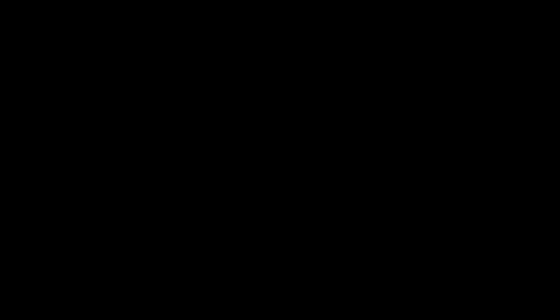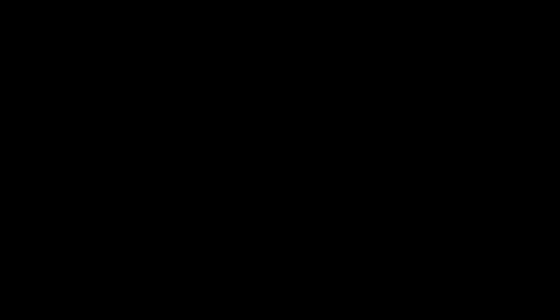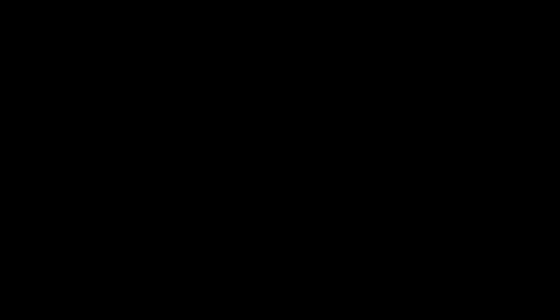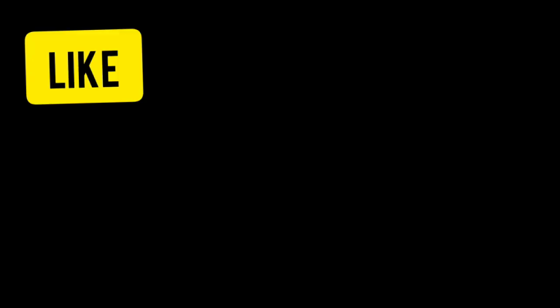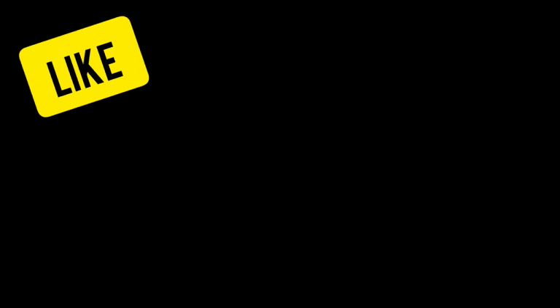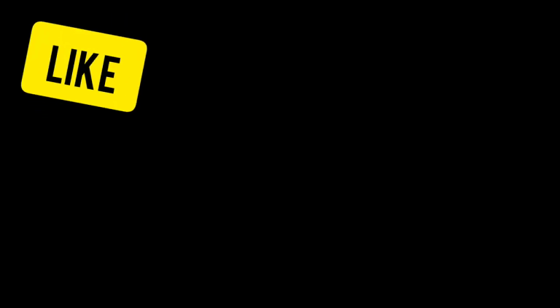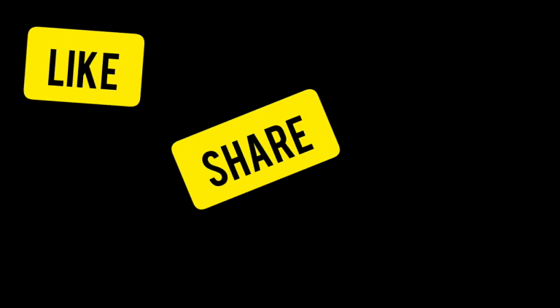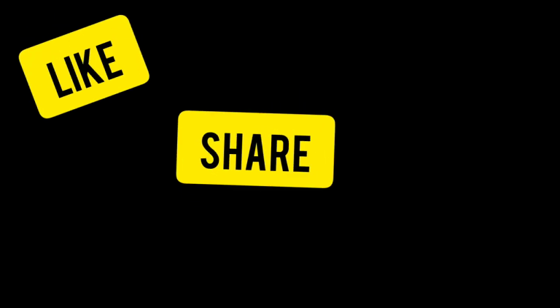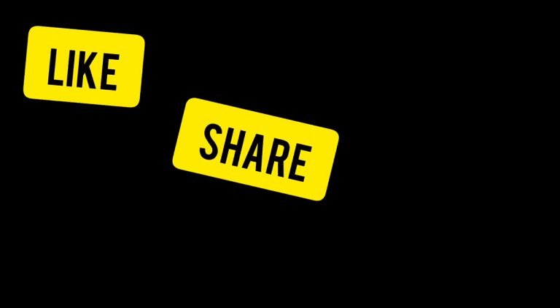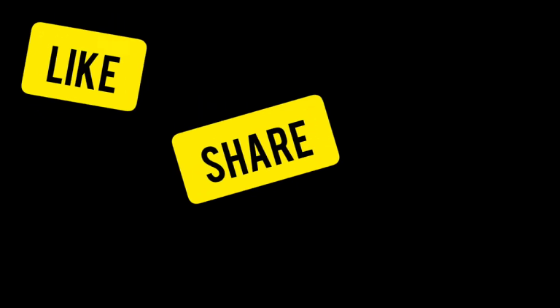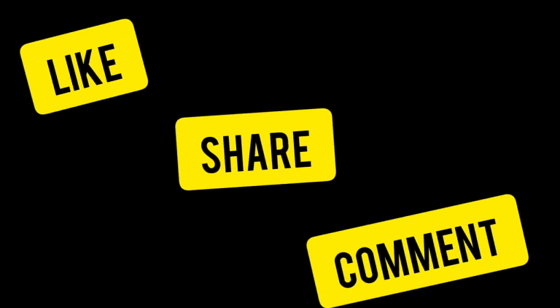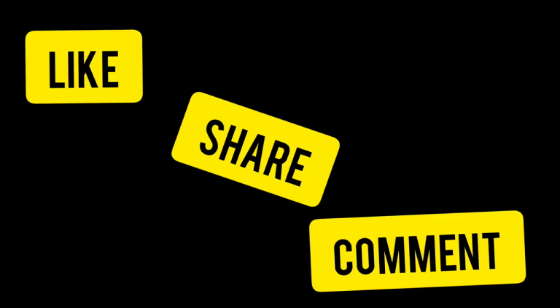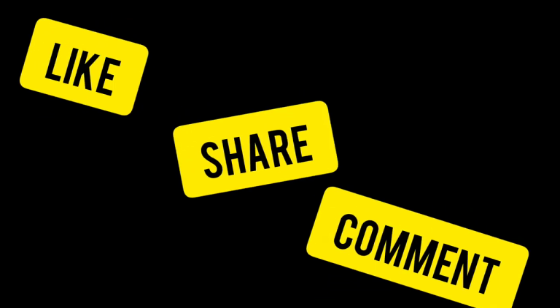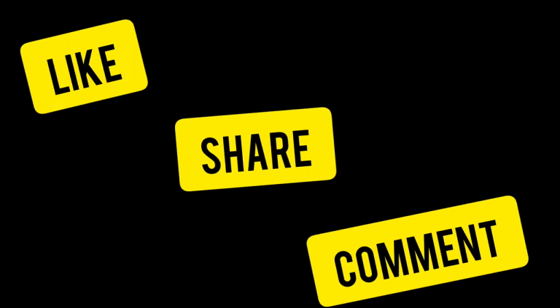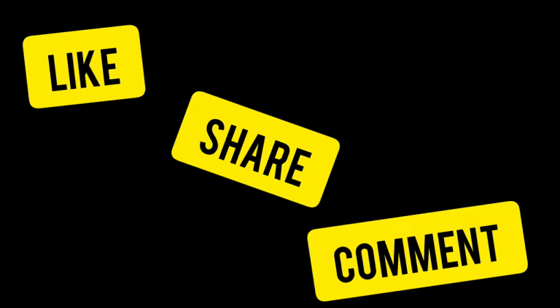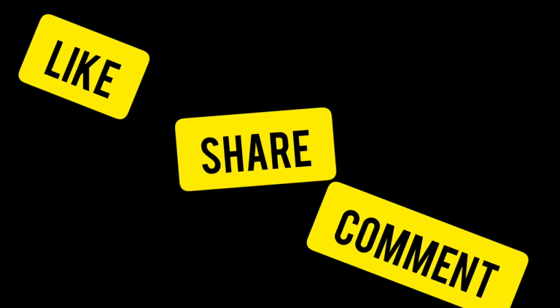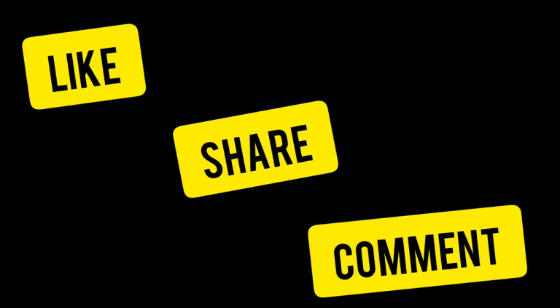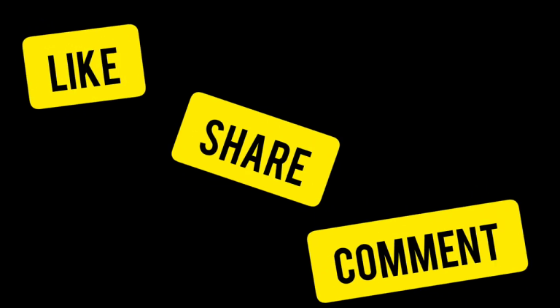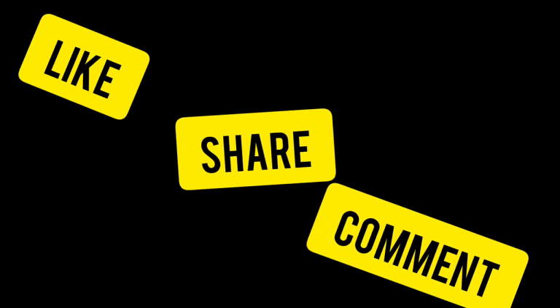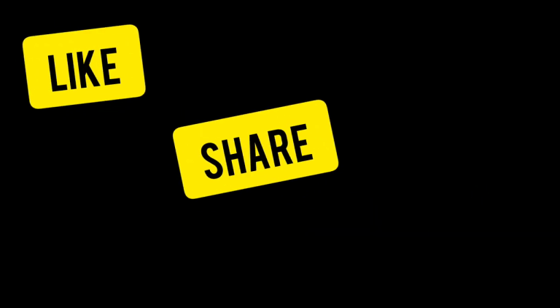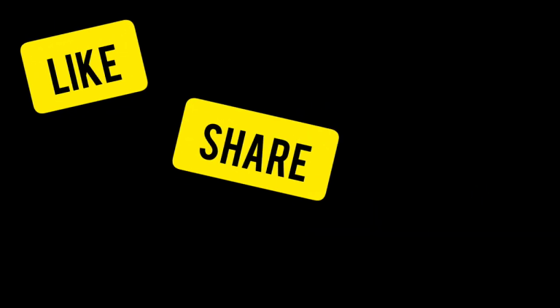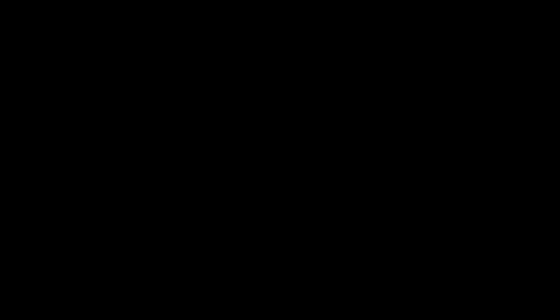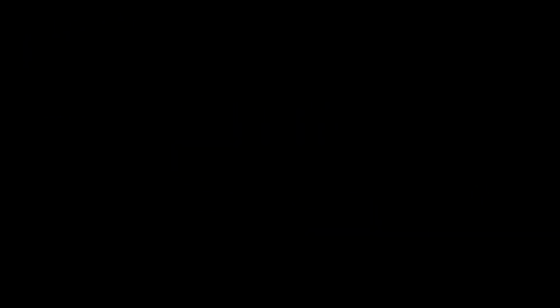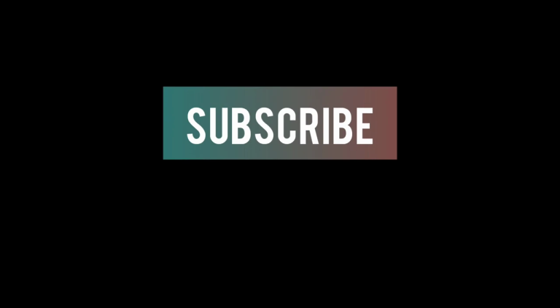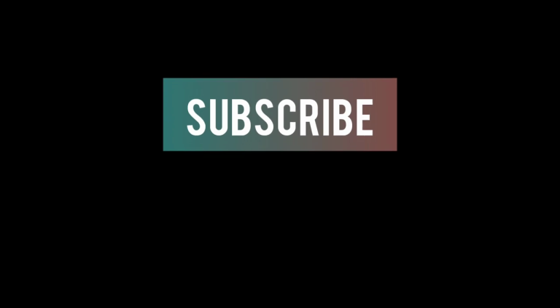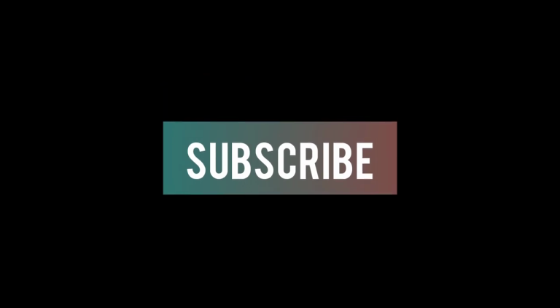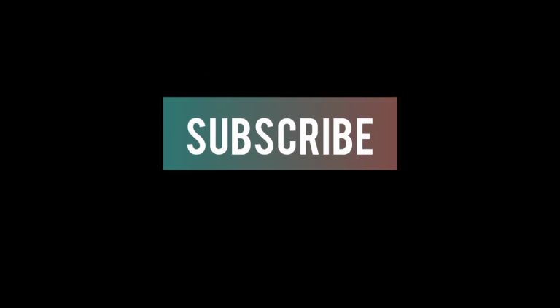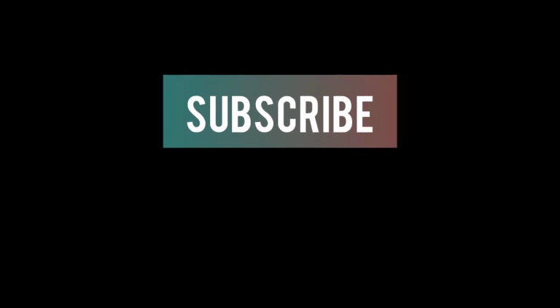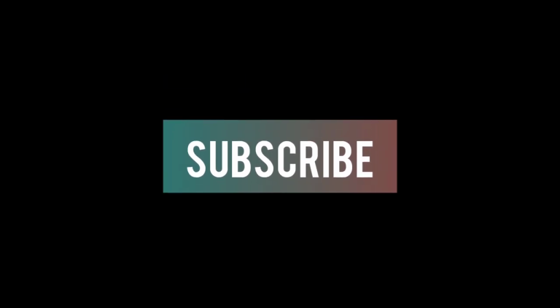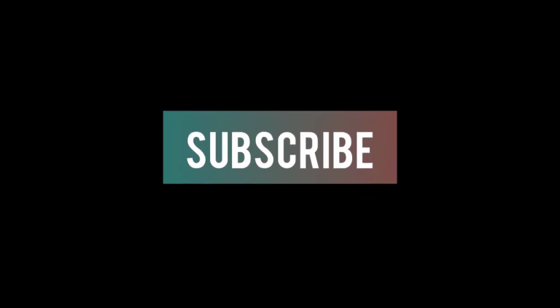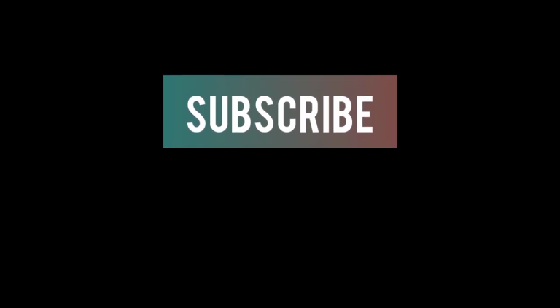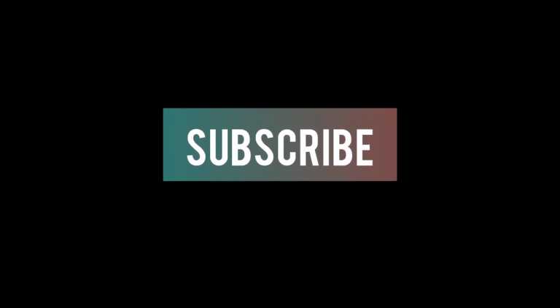Please like, share, comment, and subscribe. Thank you guys!